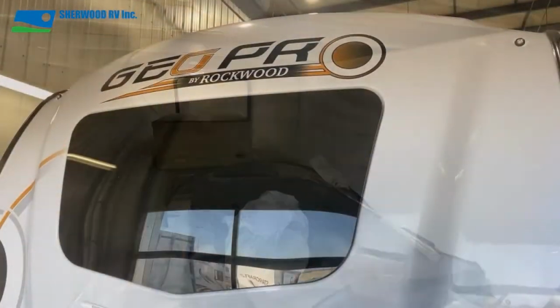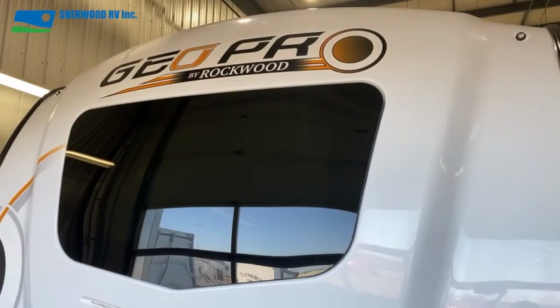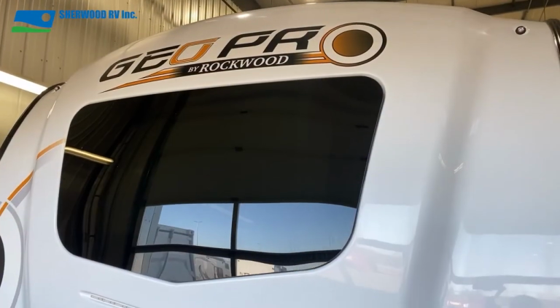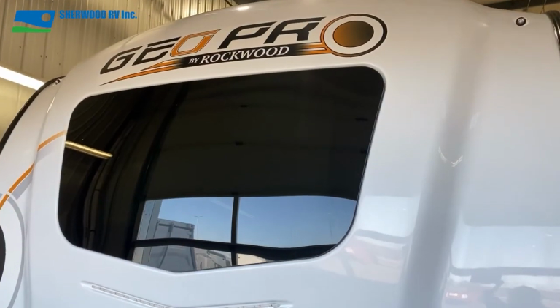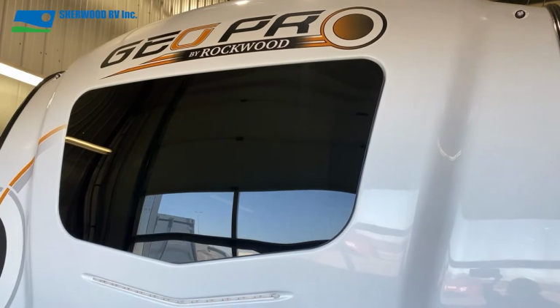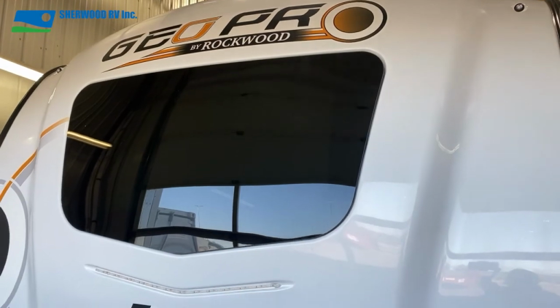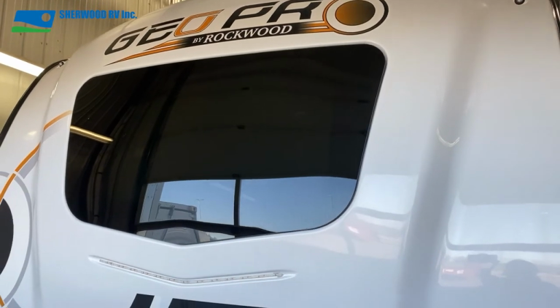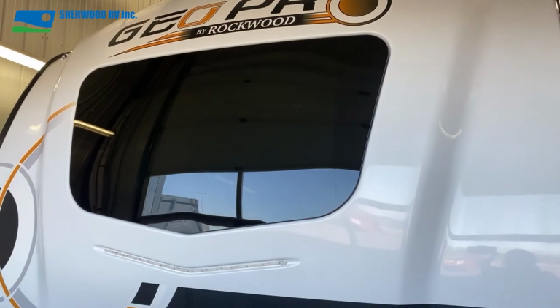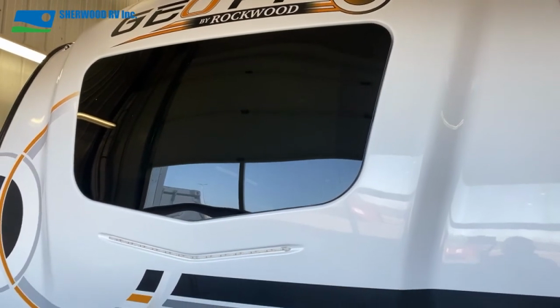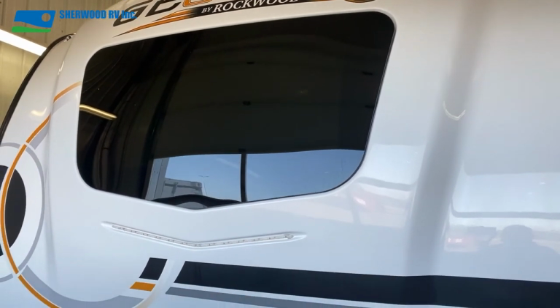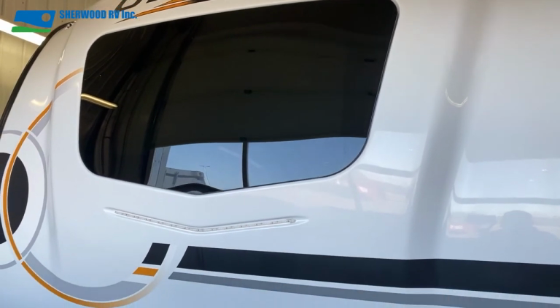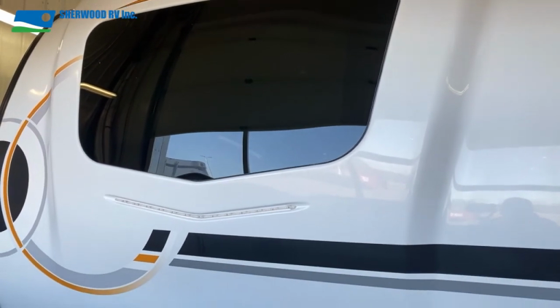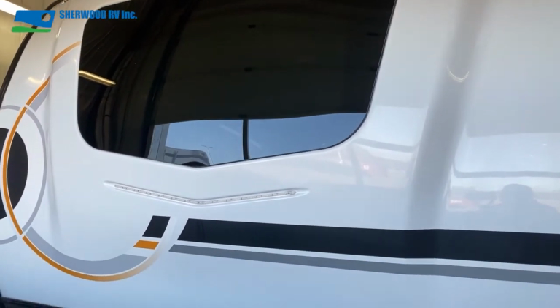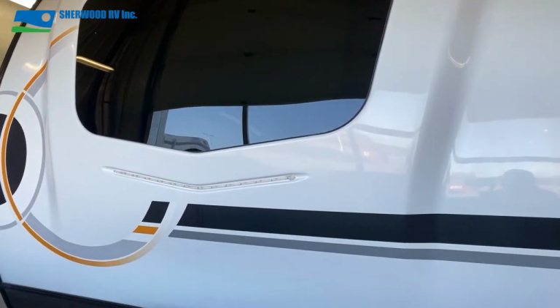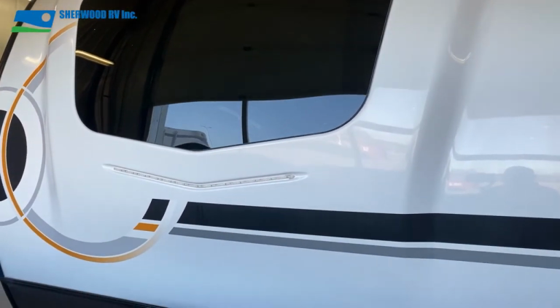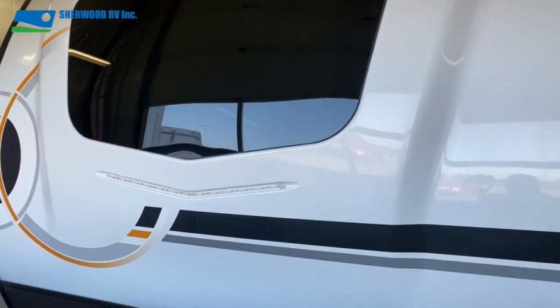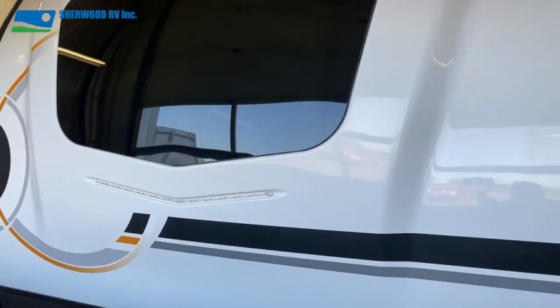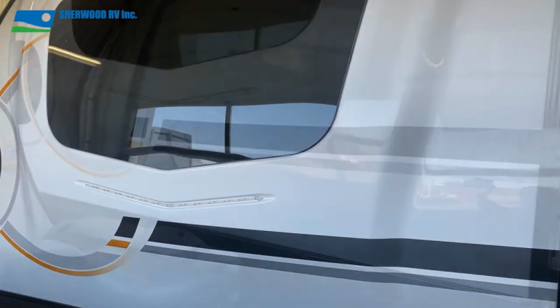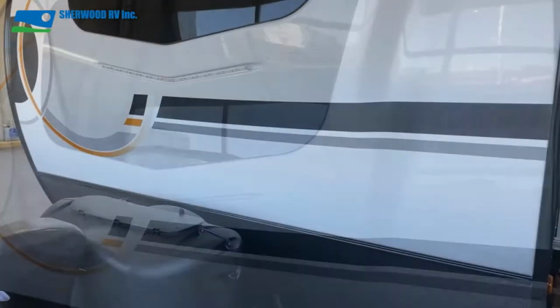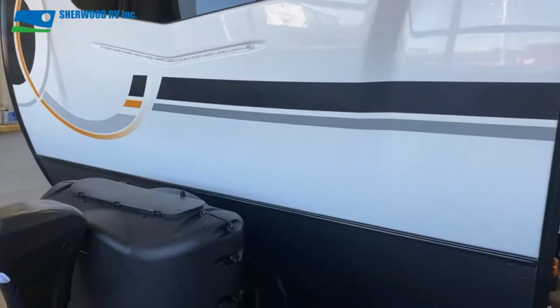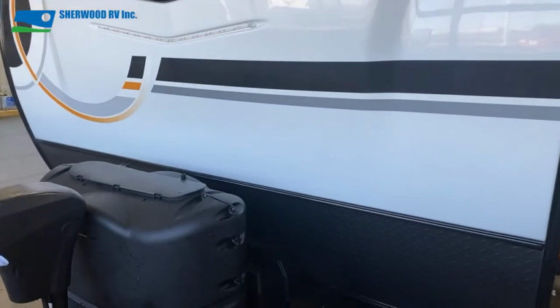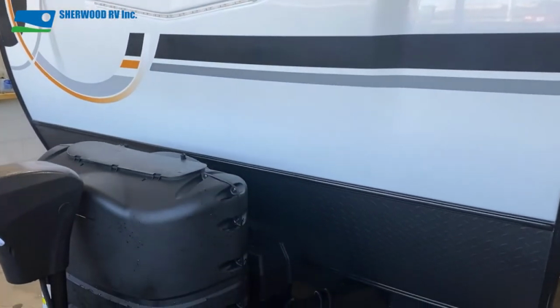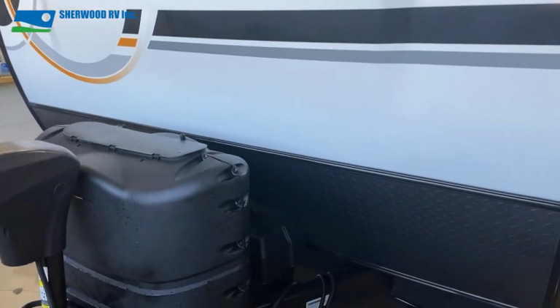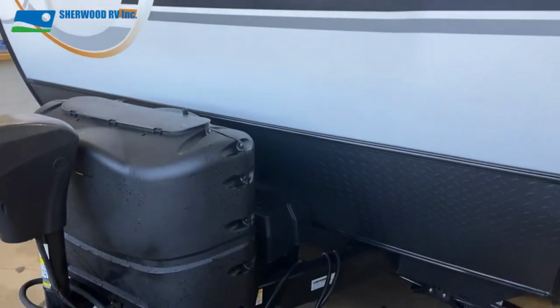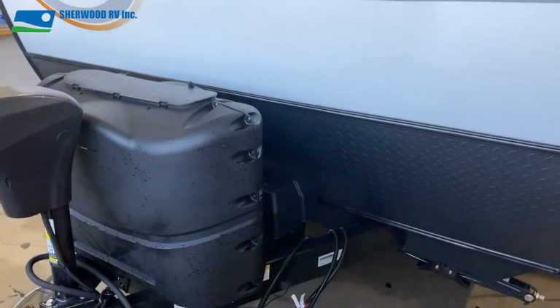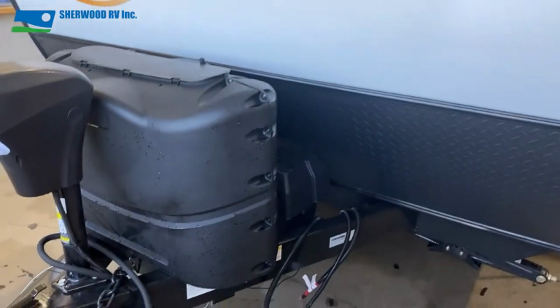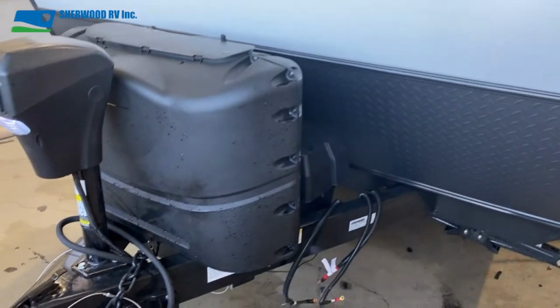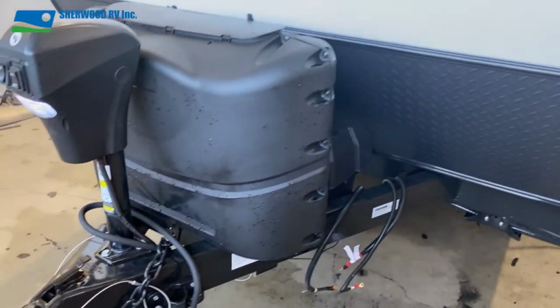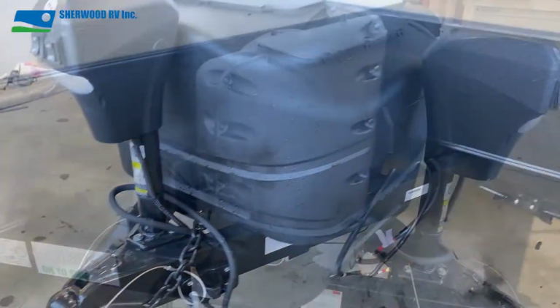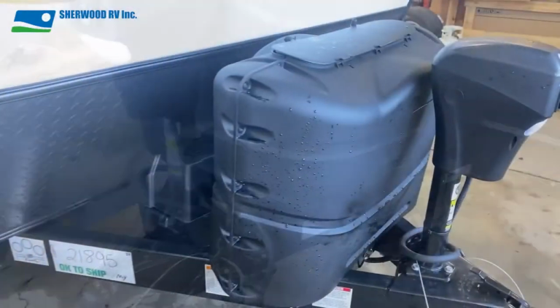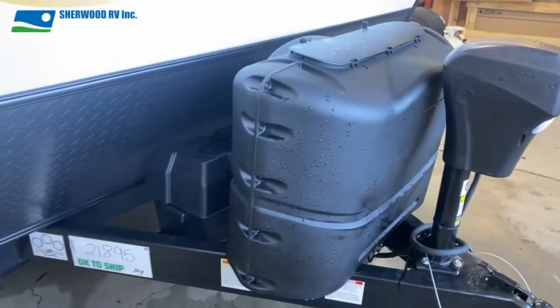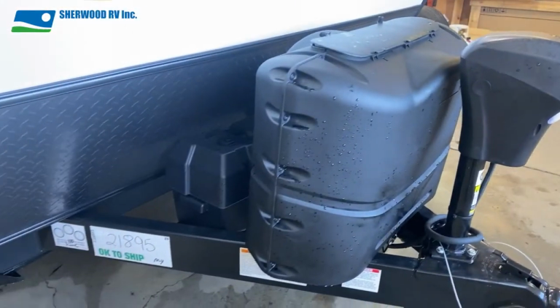The front of the 20 BHS has a large picture window, LED docking lights, power tongue jack, tank protector, and dual battery box.